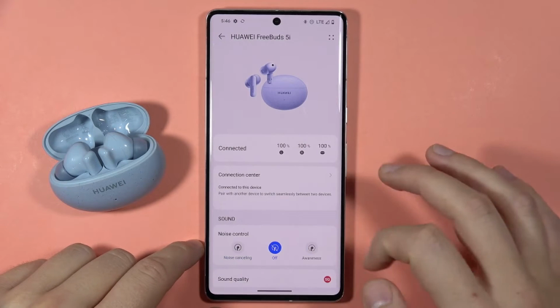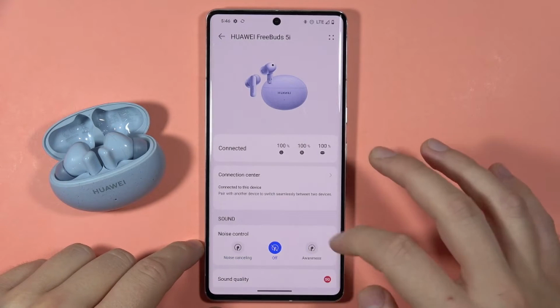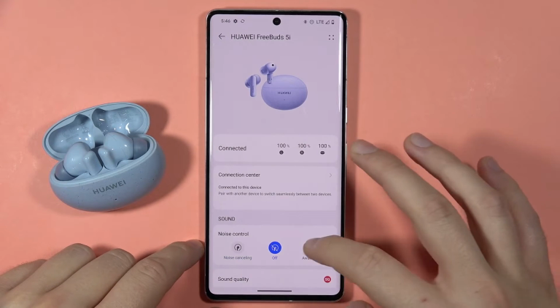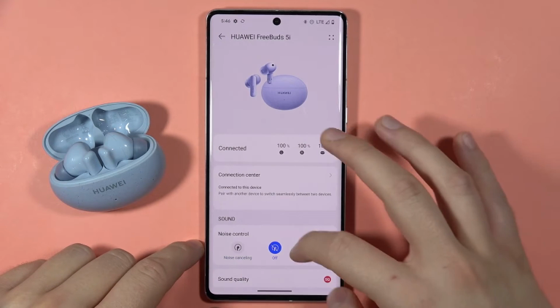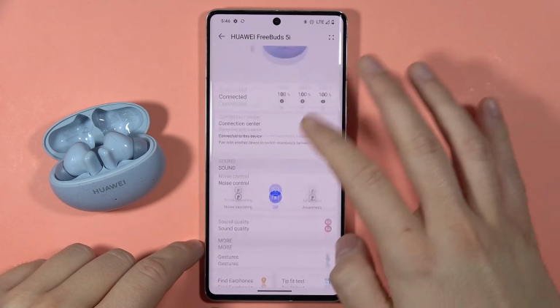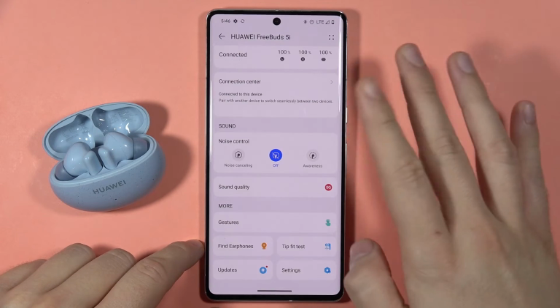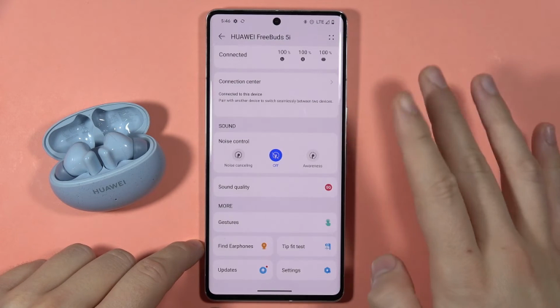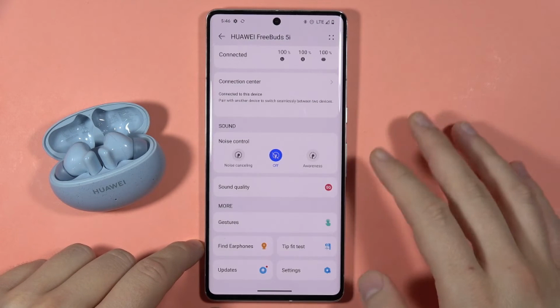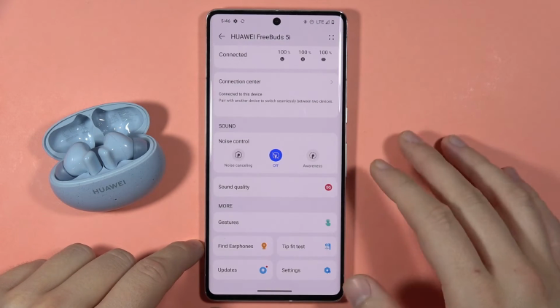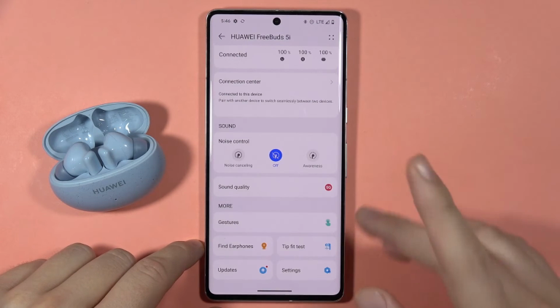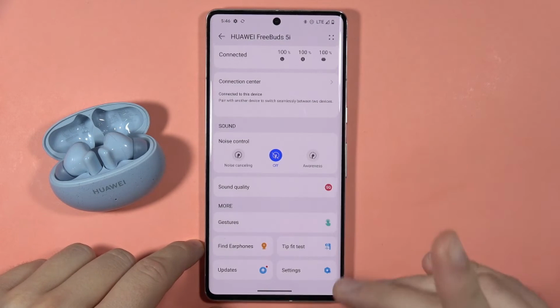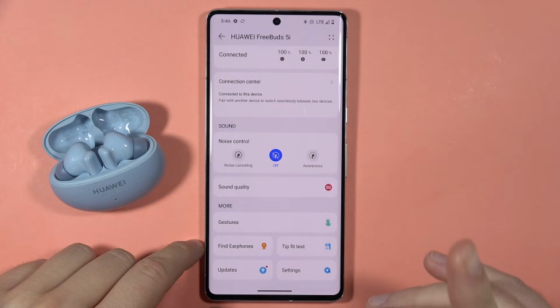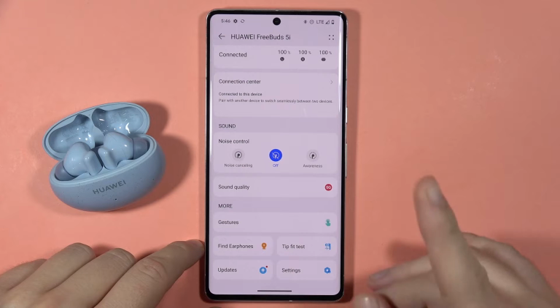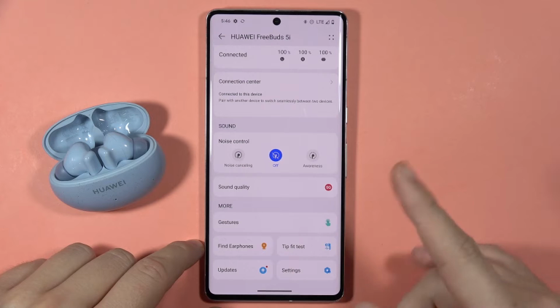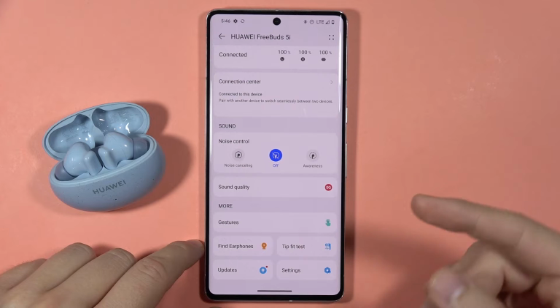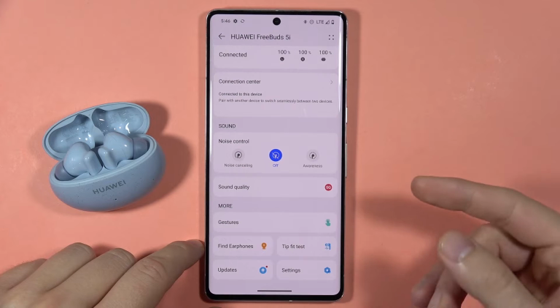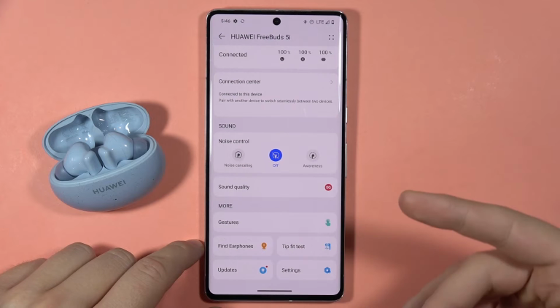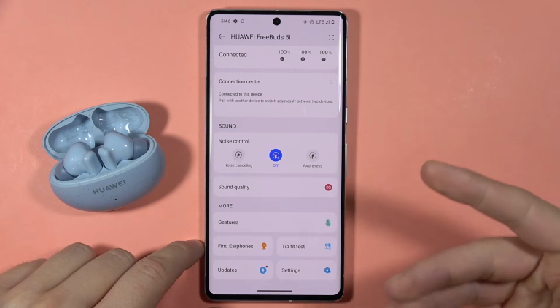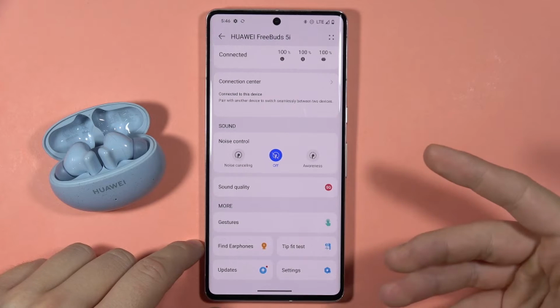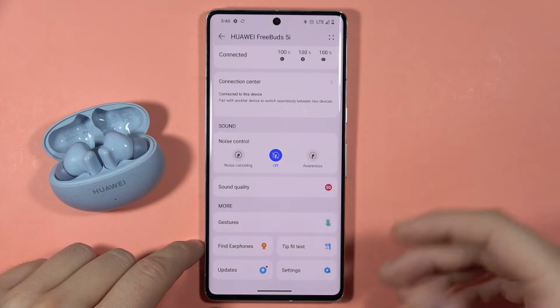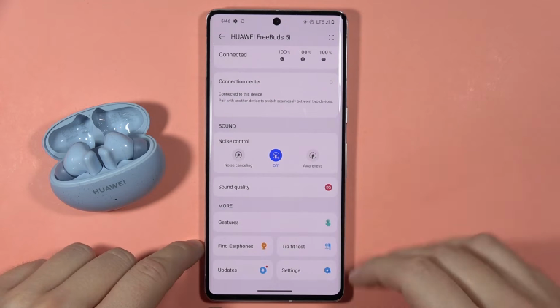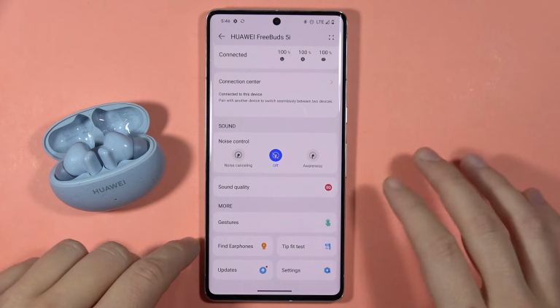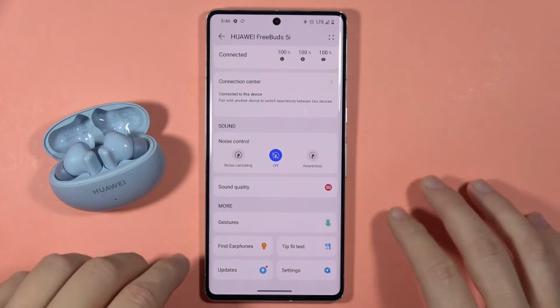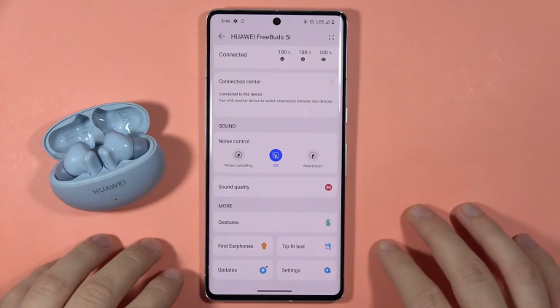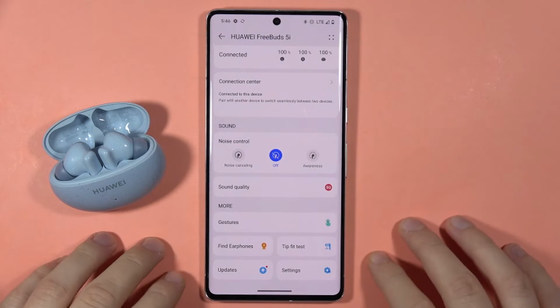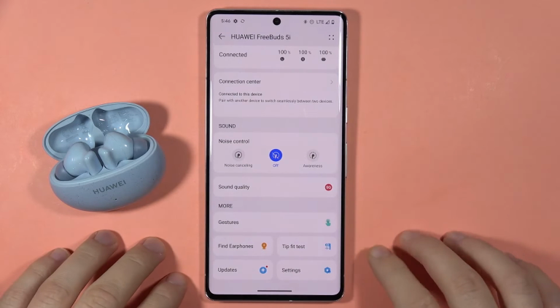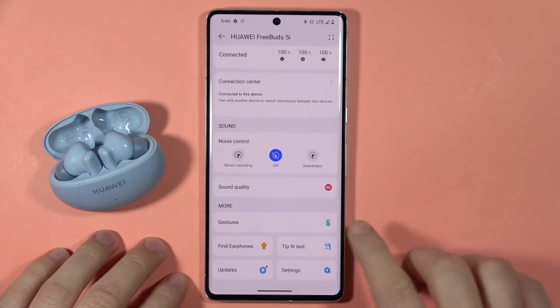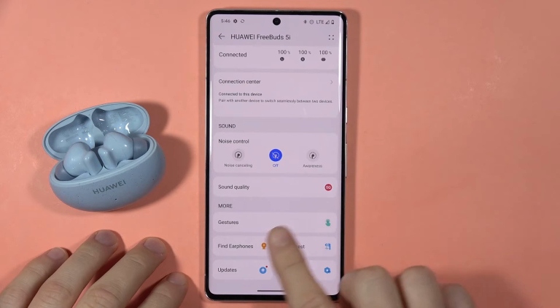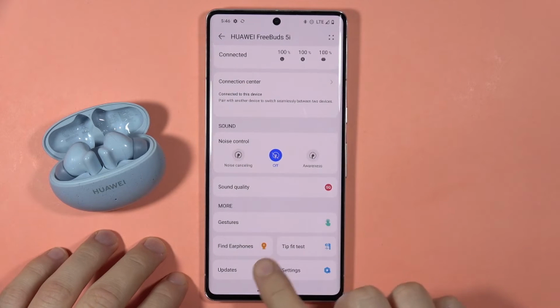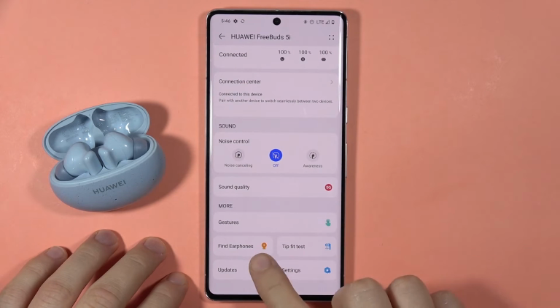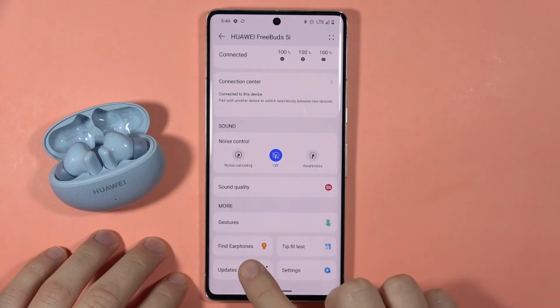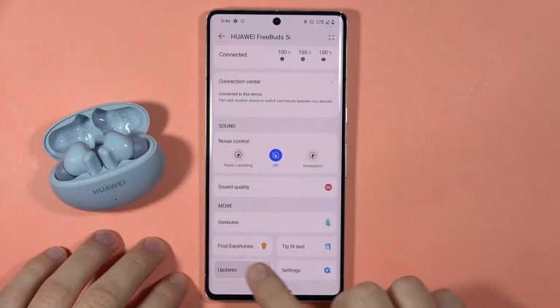Next, we have to scroll down and we have to be connected to the Wi-Fi or mobile data. And now we have to go to the updates.